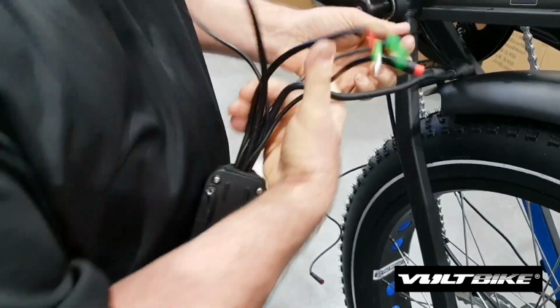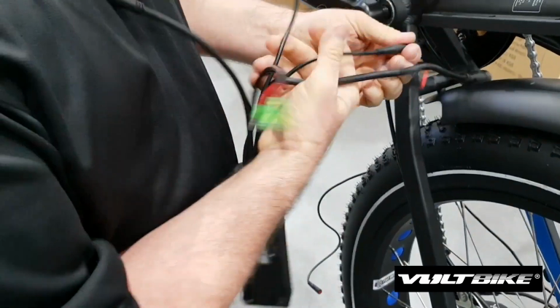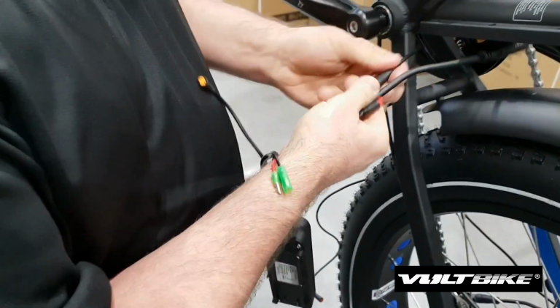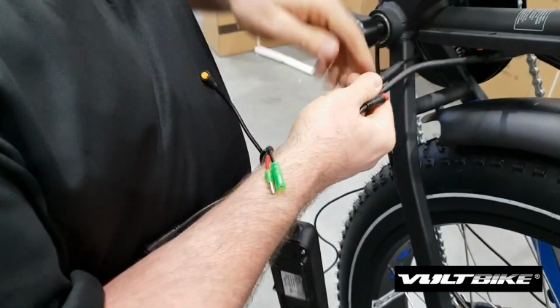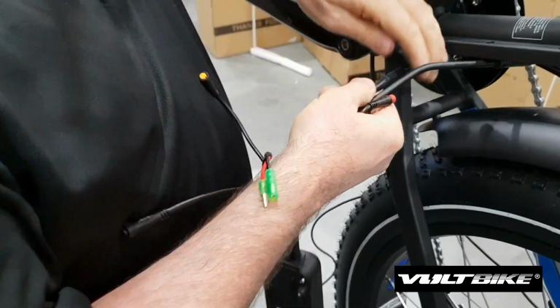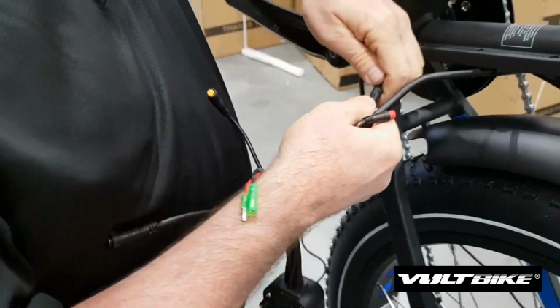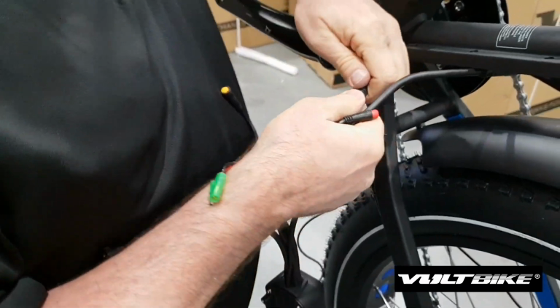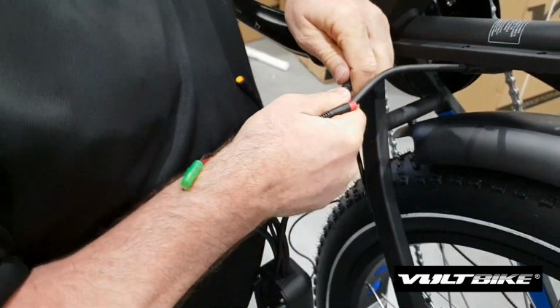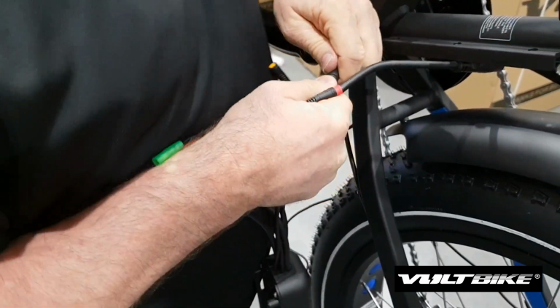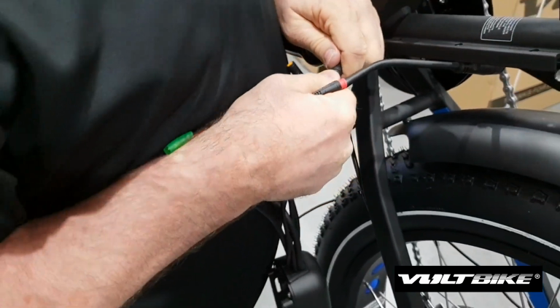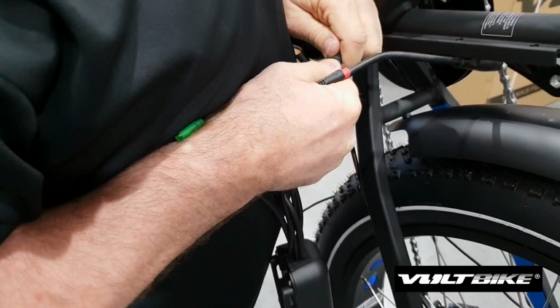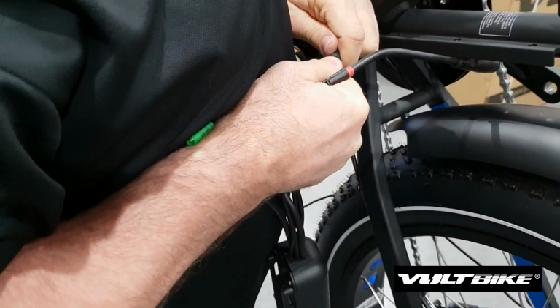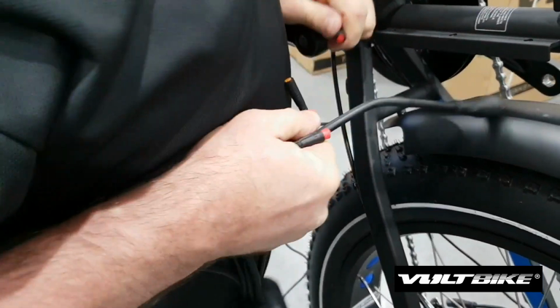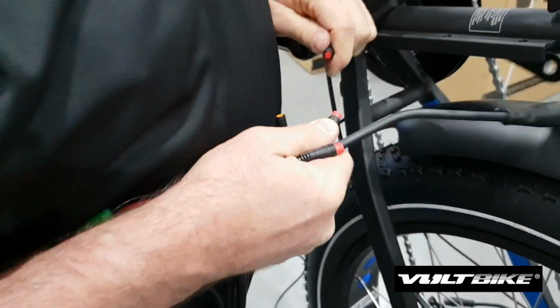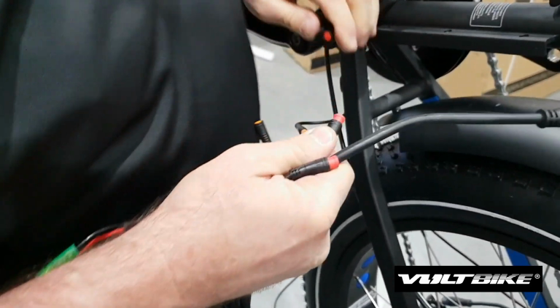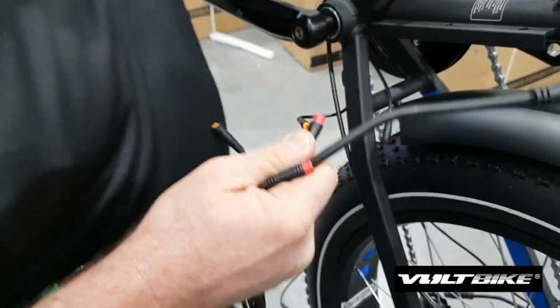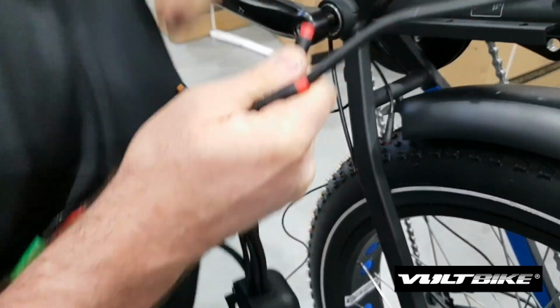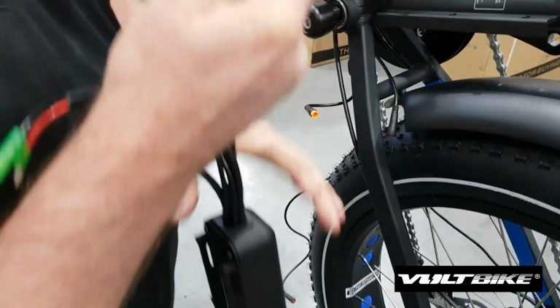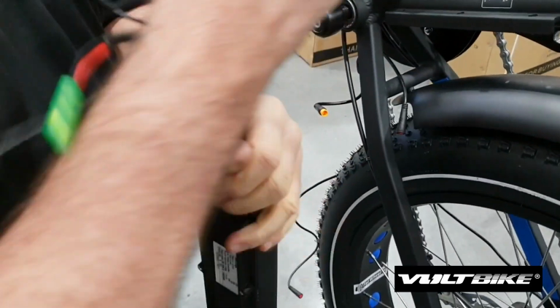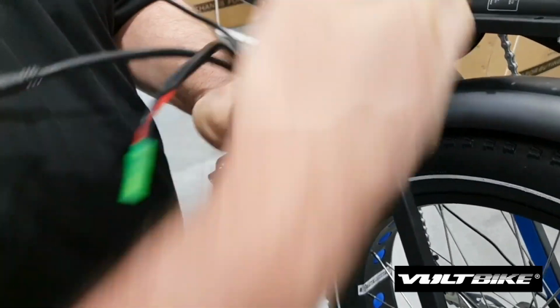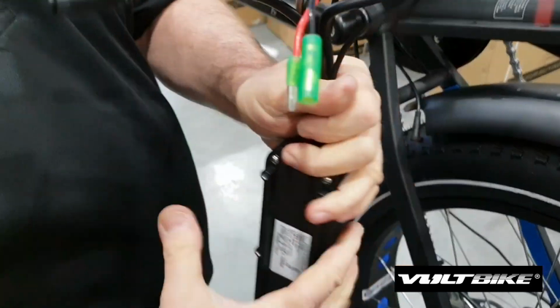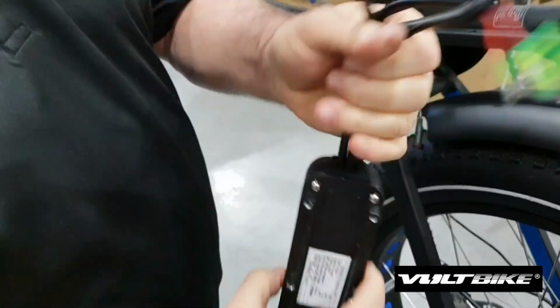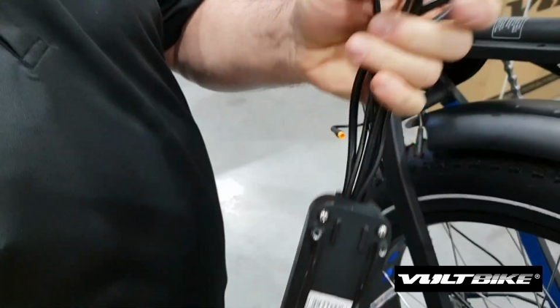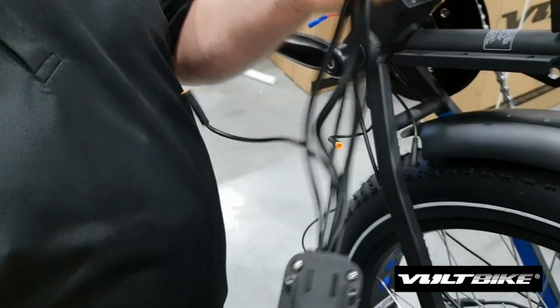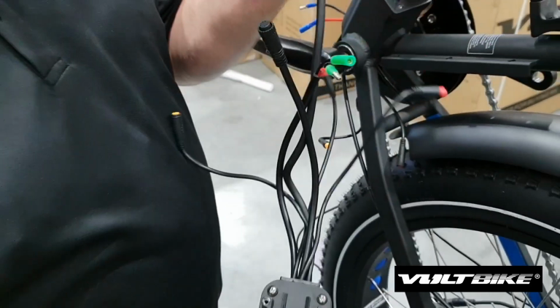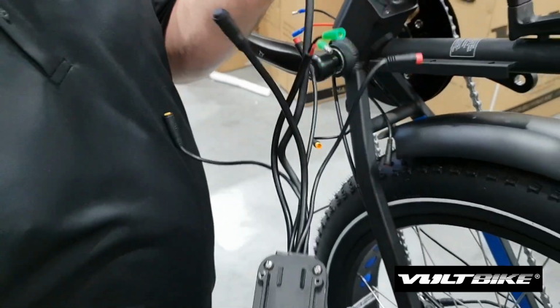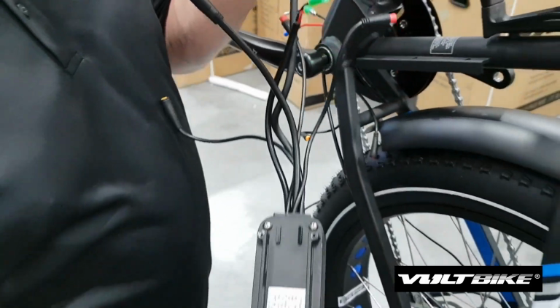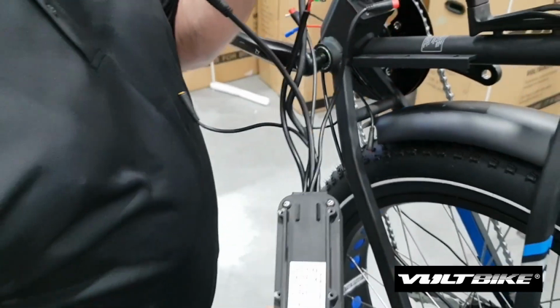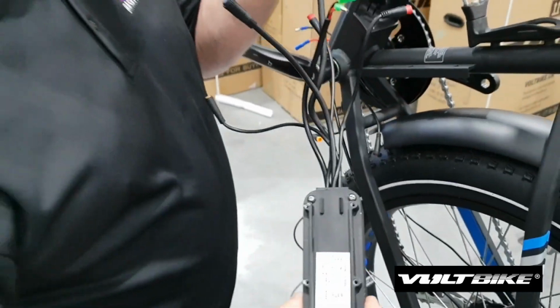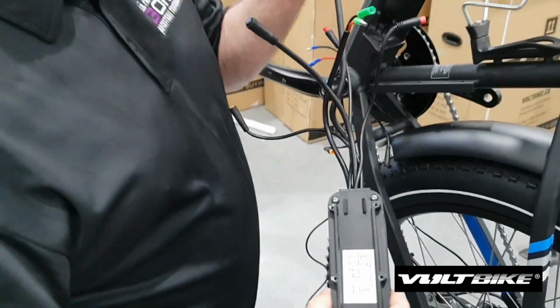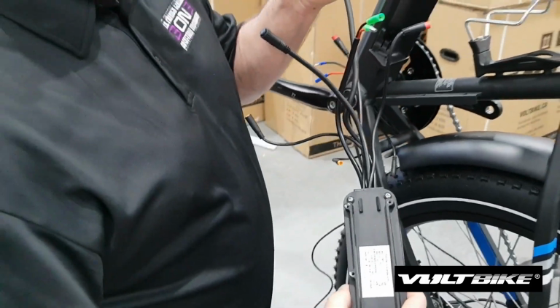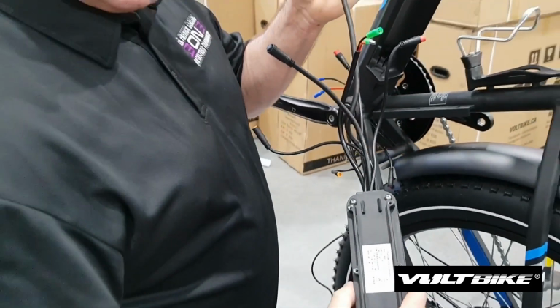One more connection that was hiding — and there you go, the old controller.